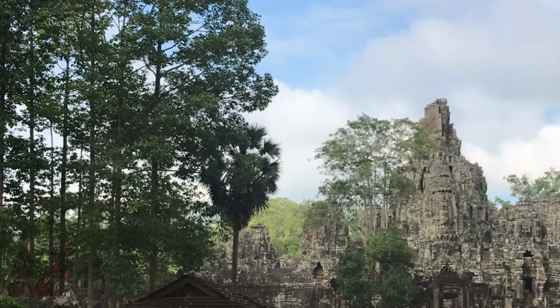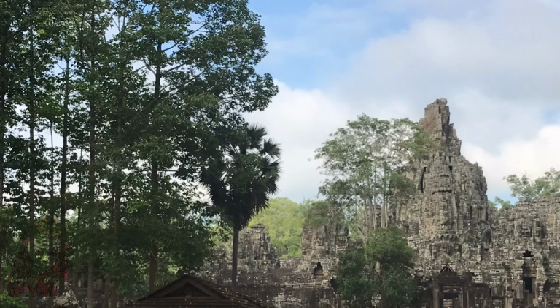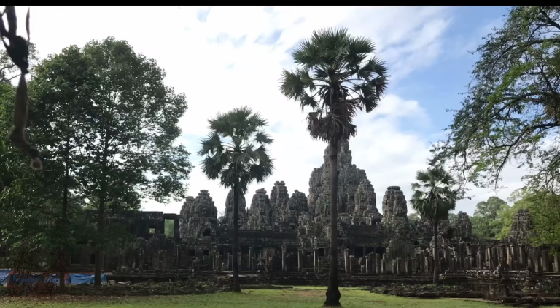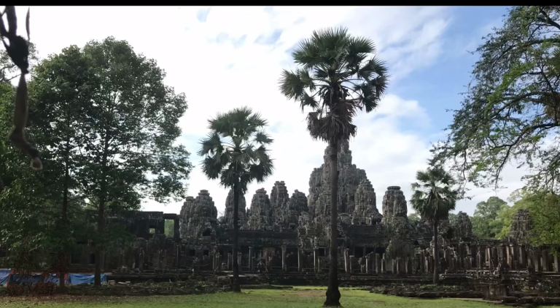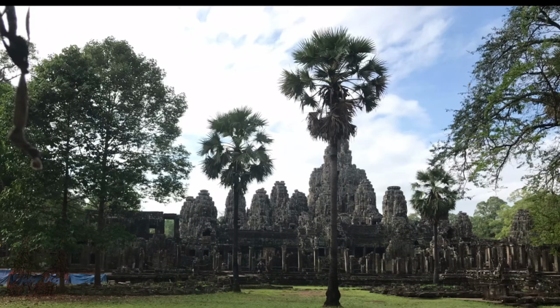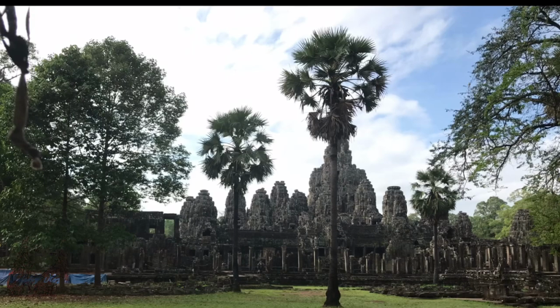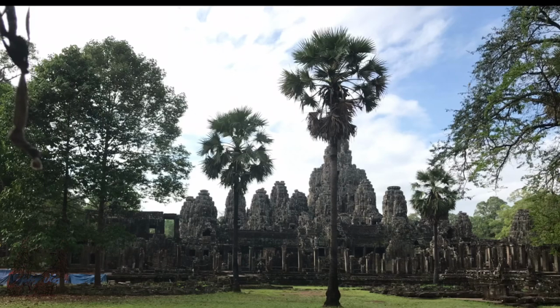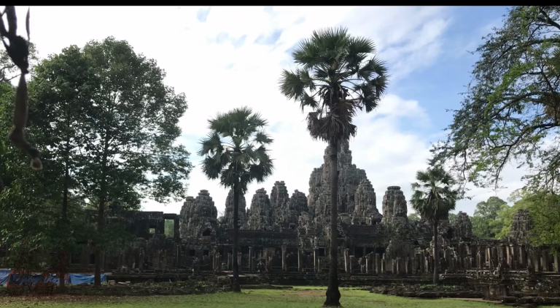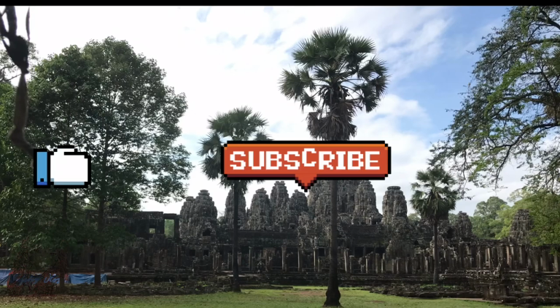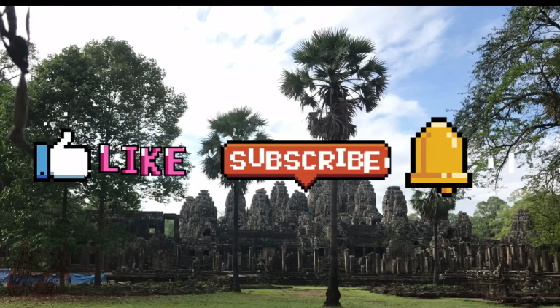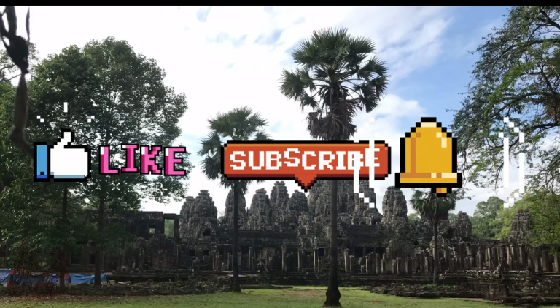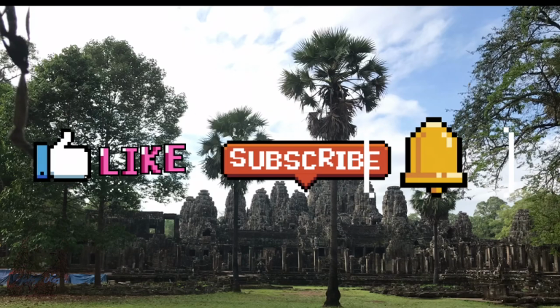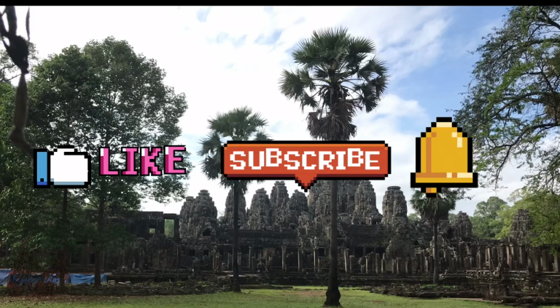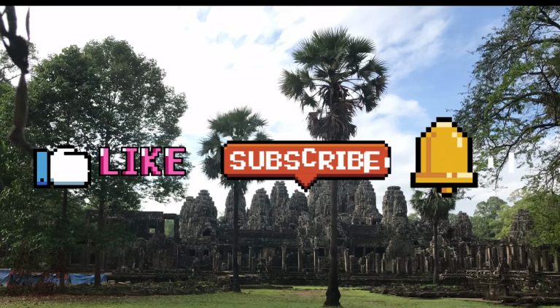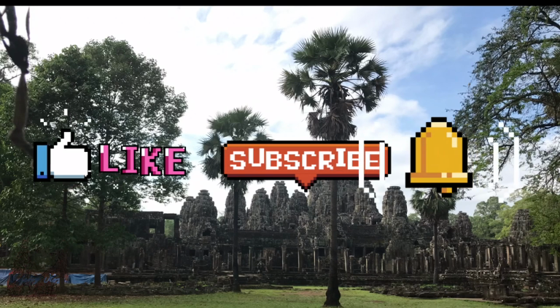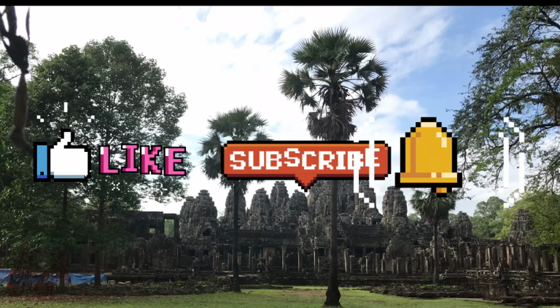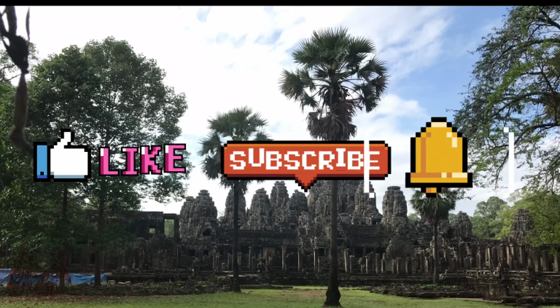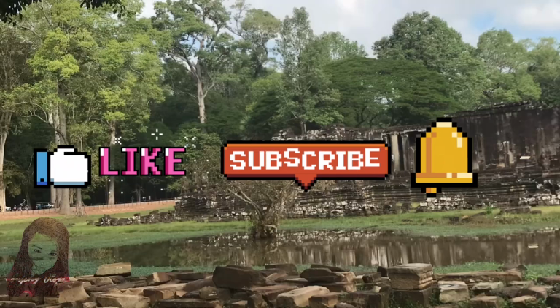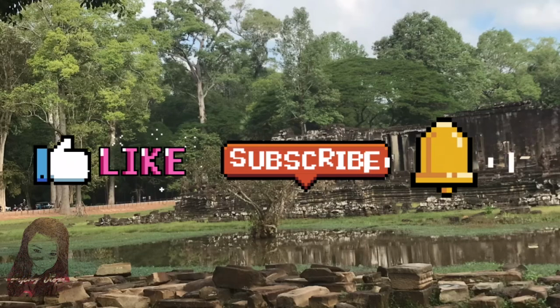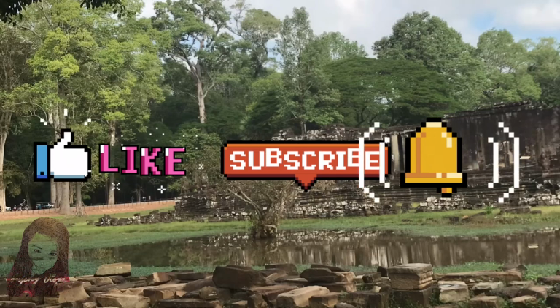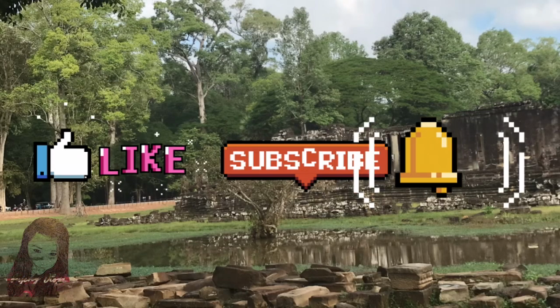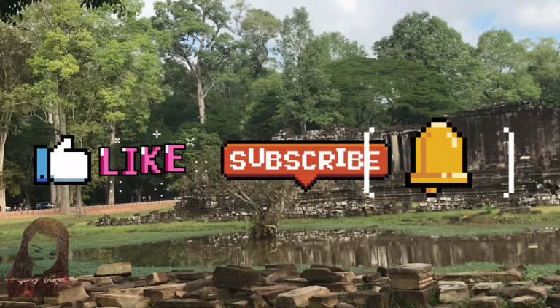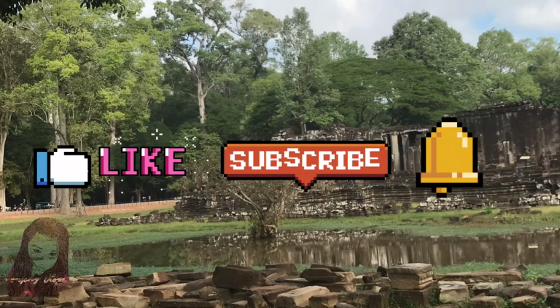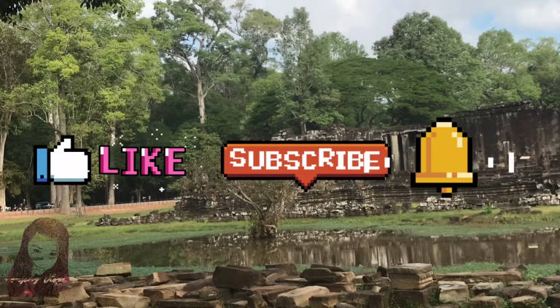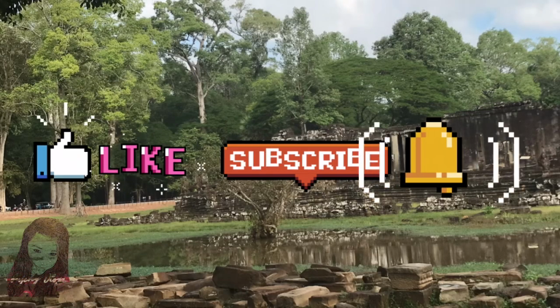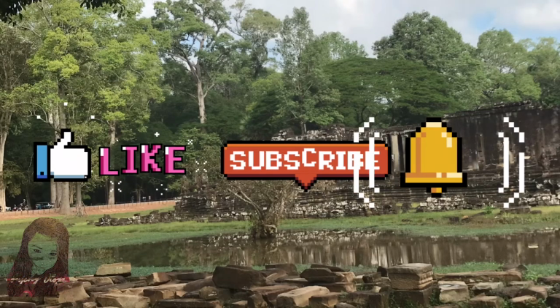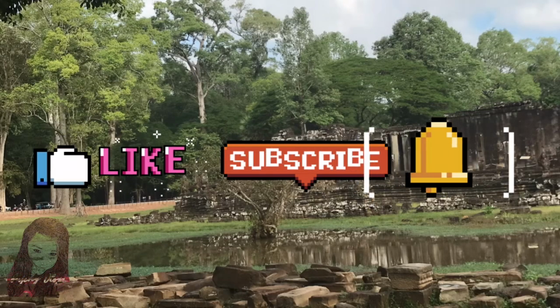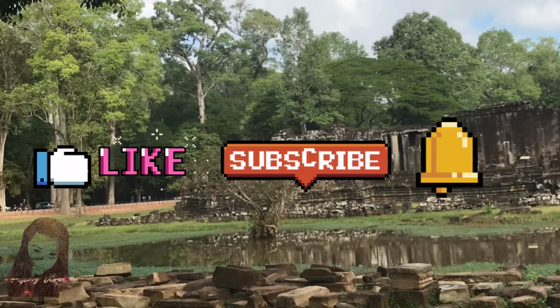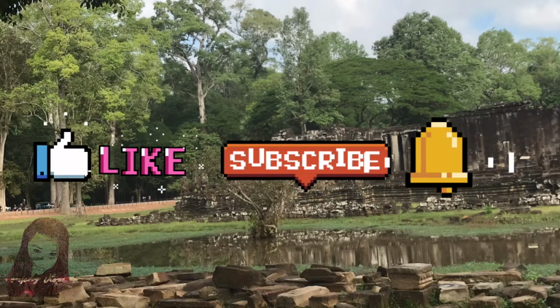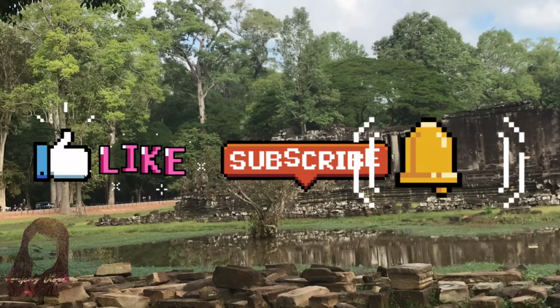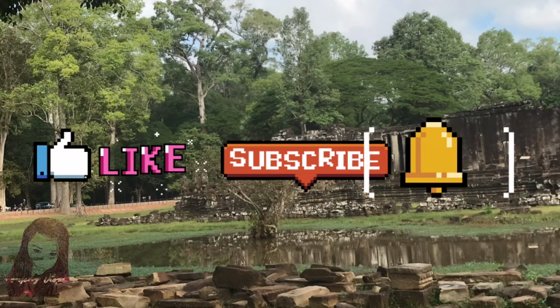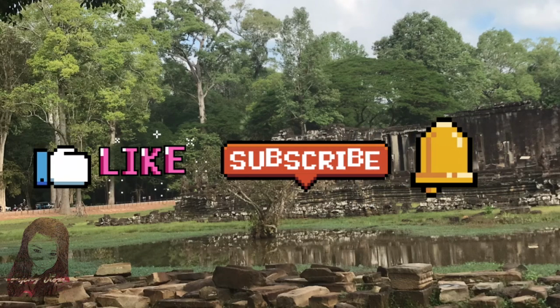Thank you so much for watching. Don't forget to hit like and subscribe and hit that notification bell. Bye!